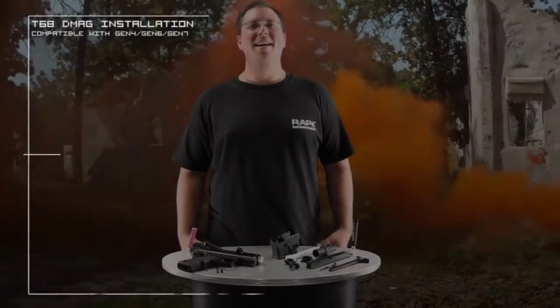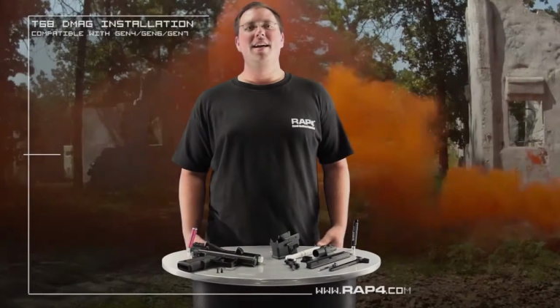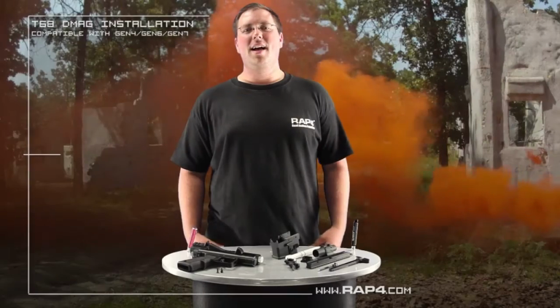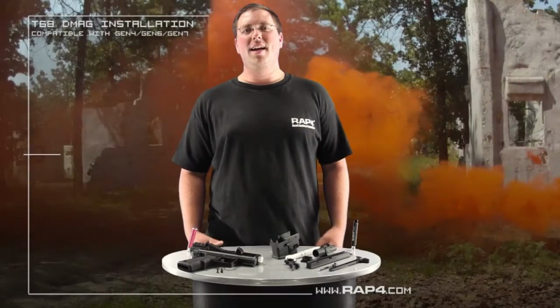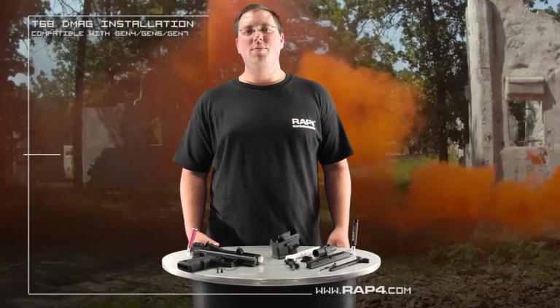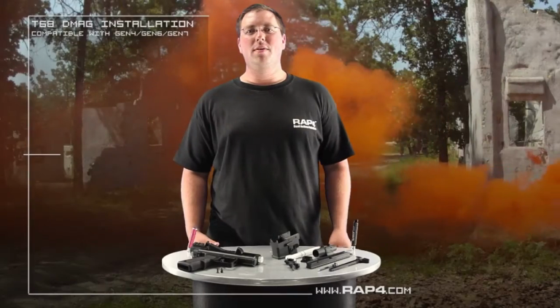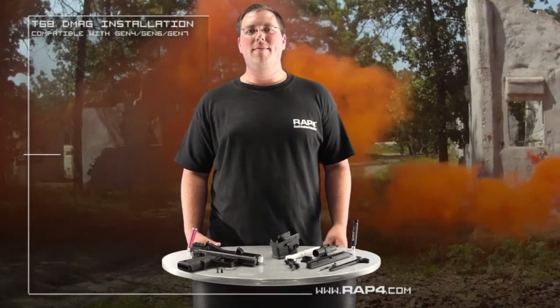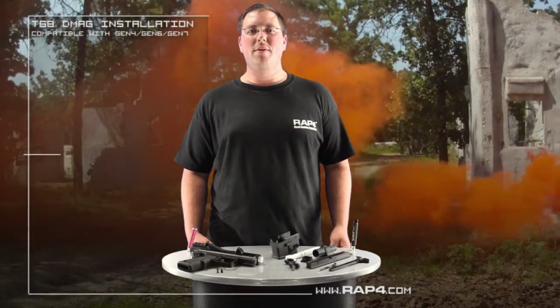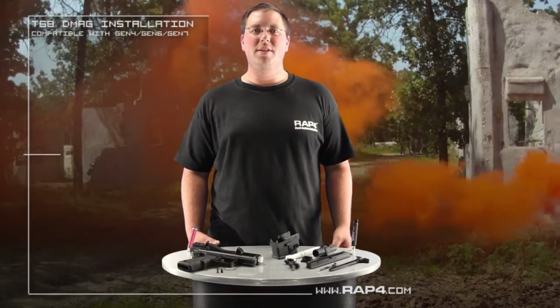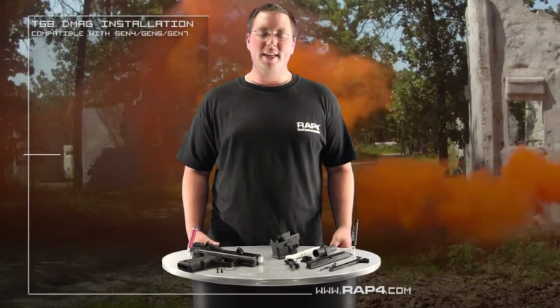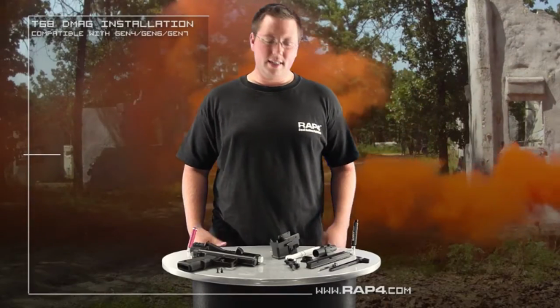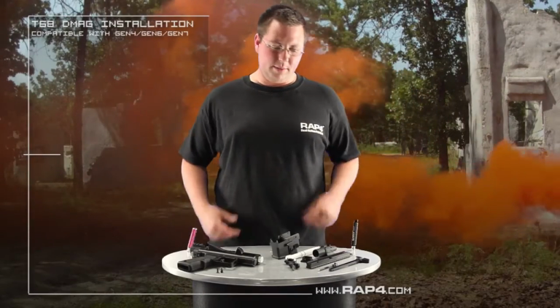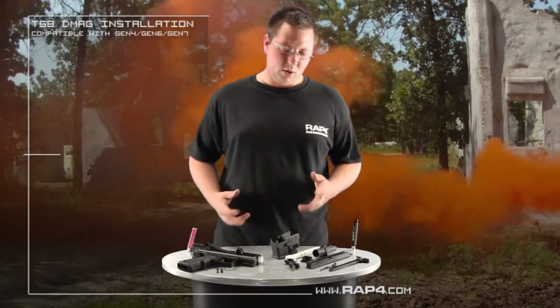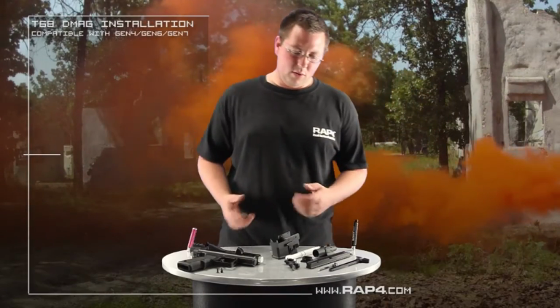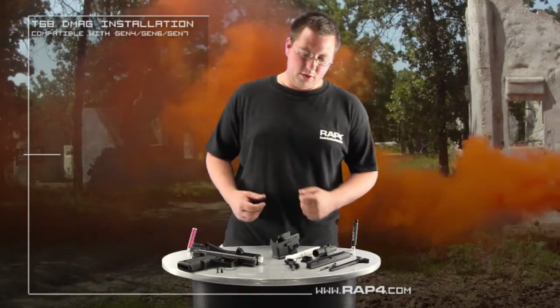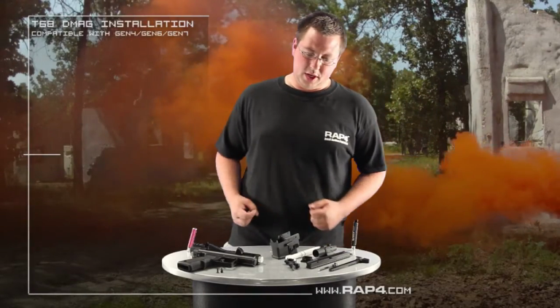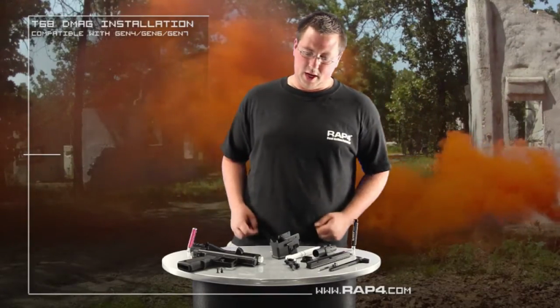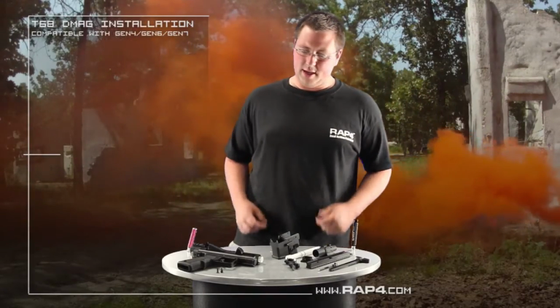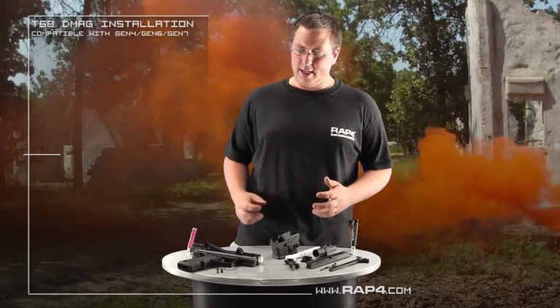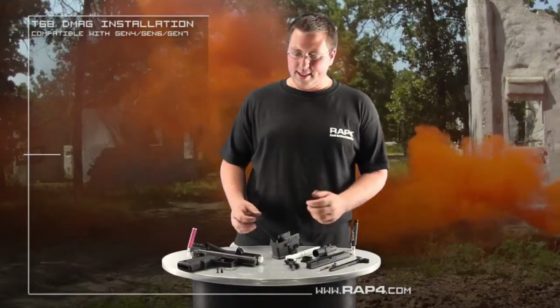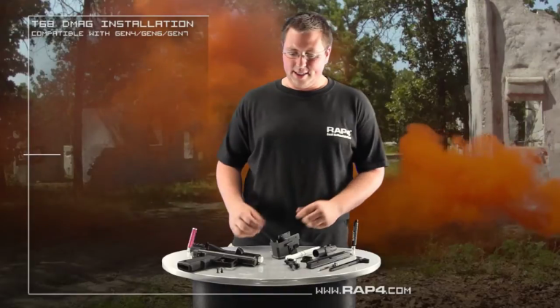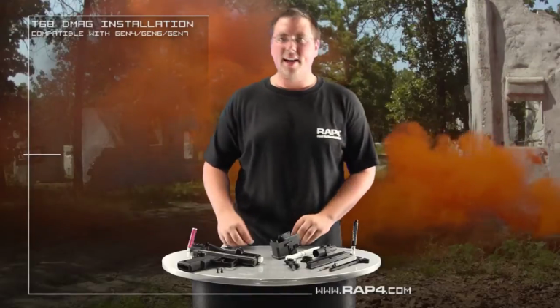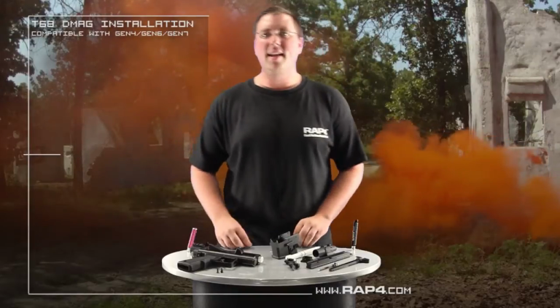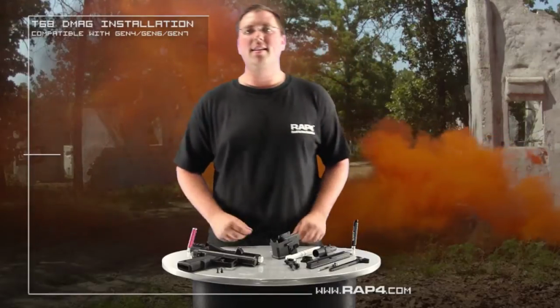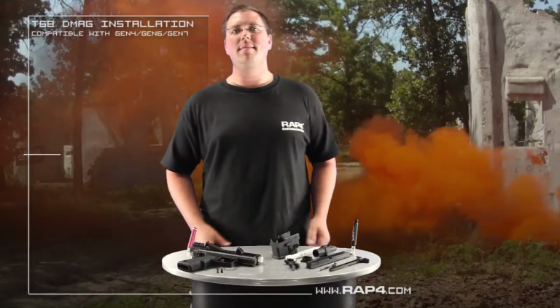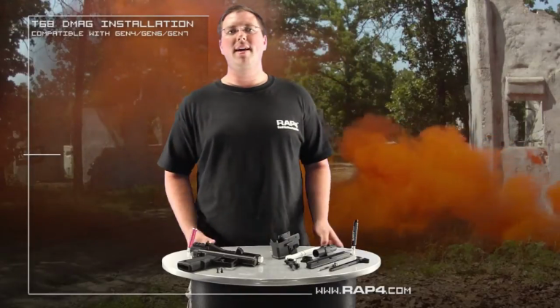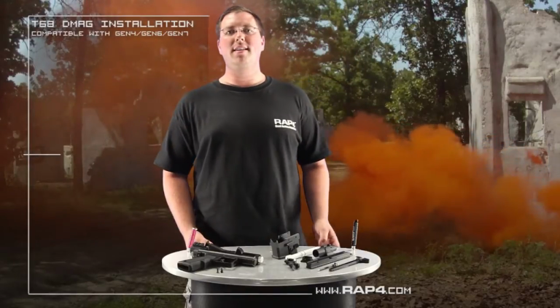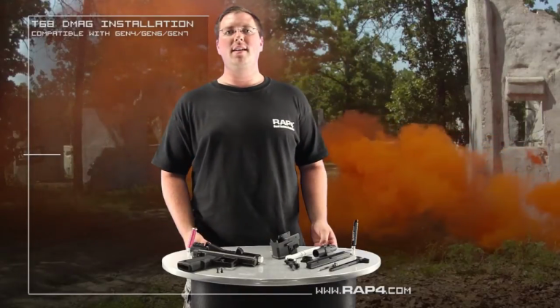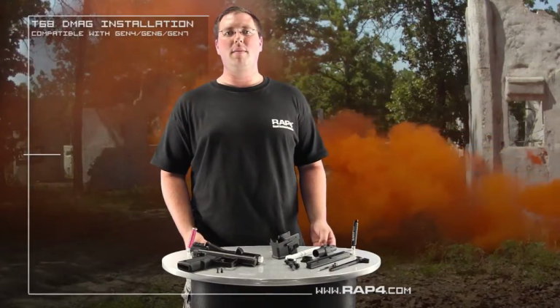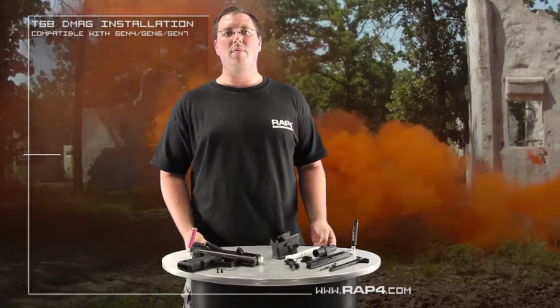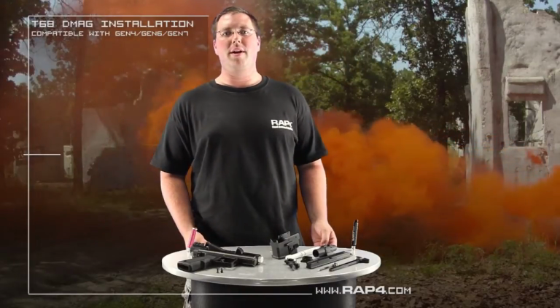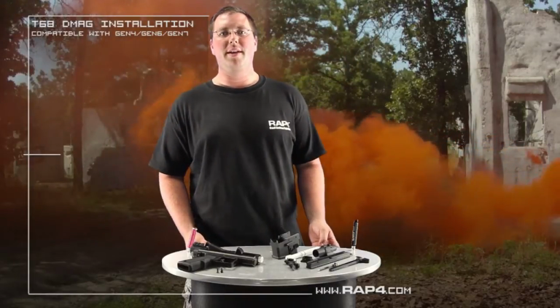Hi guys, welcome to Rep4, this is Jason. I'm going to go over the T68 D Magazine upgrade kit.